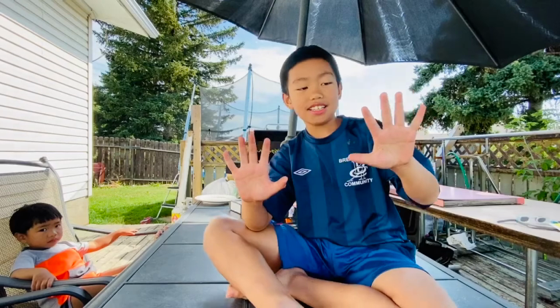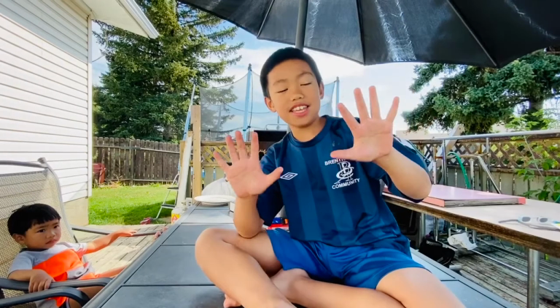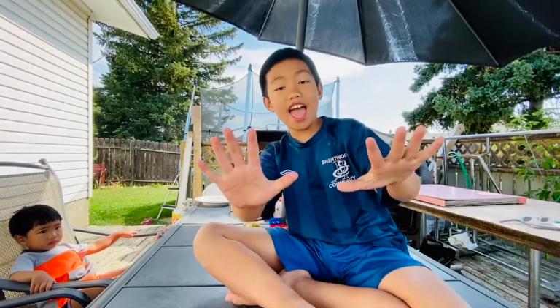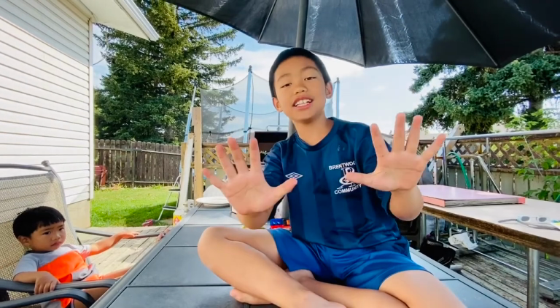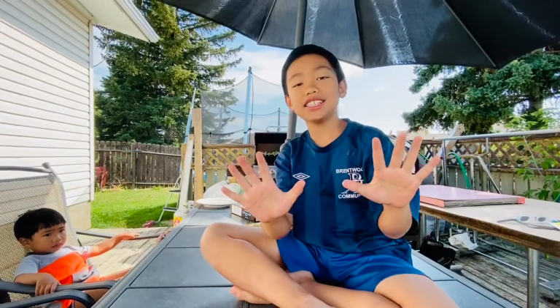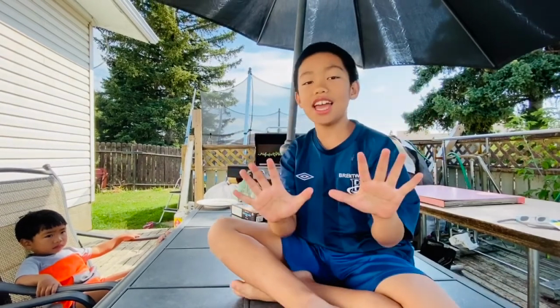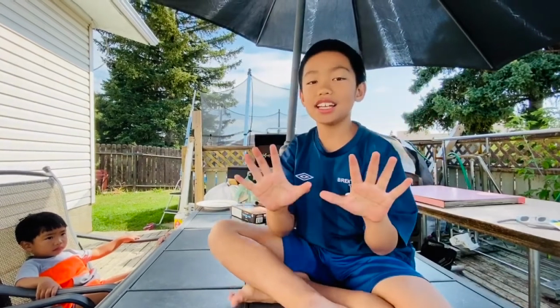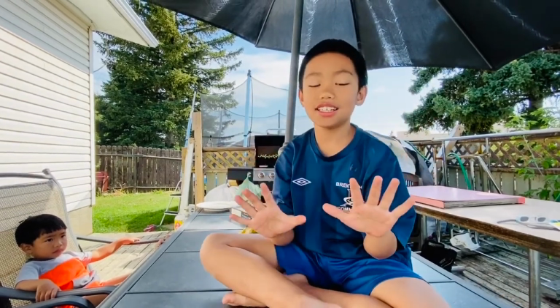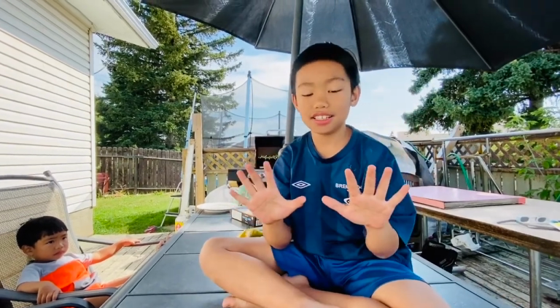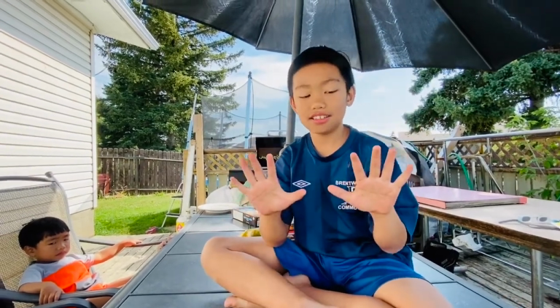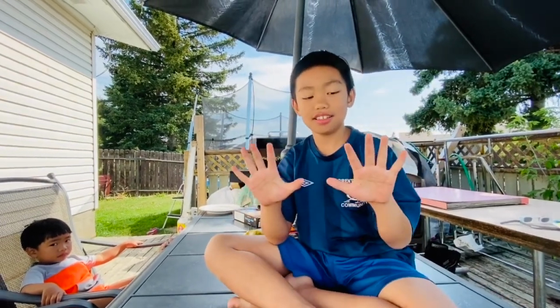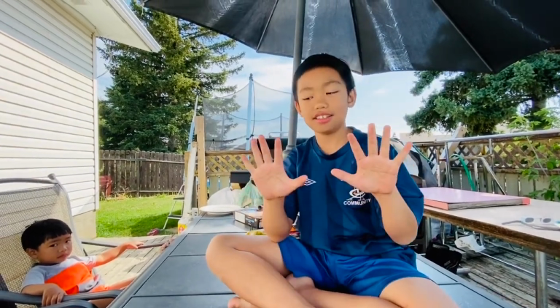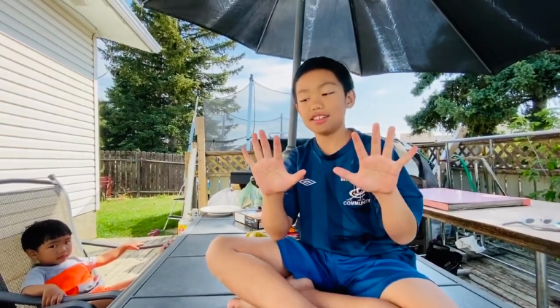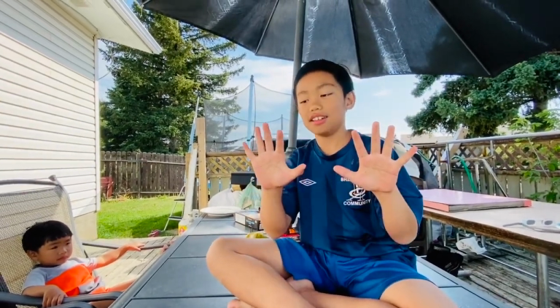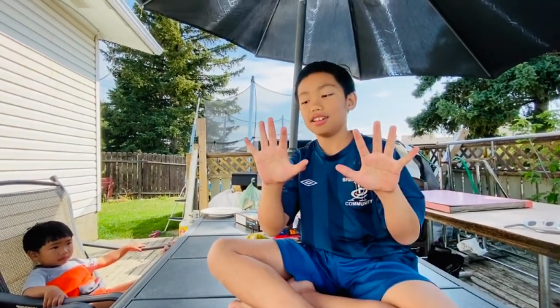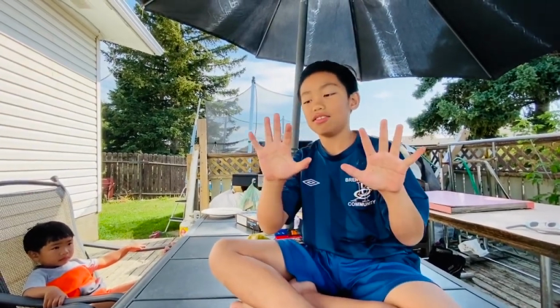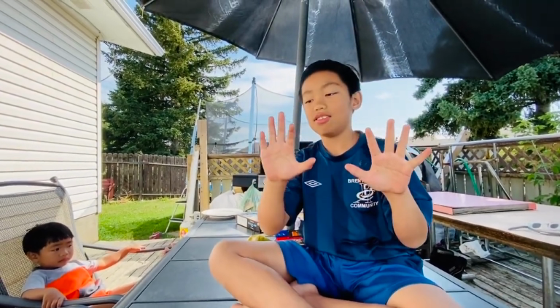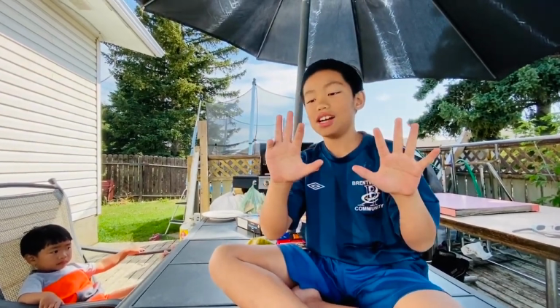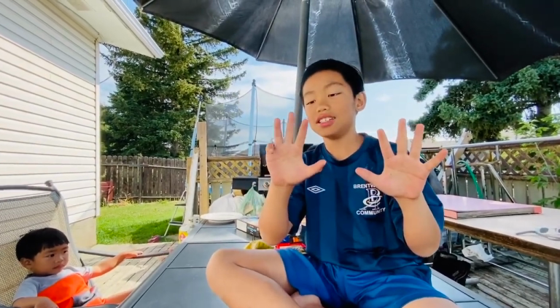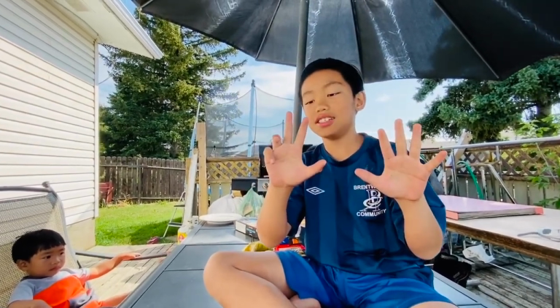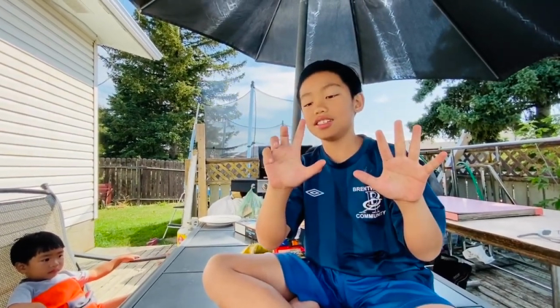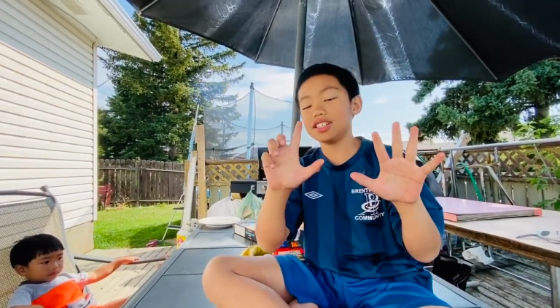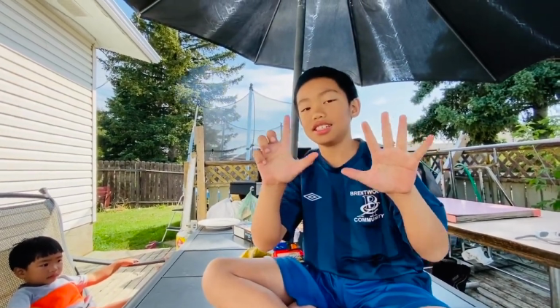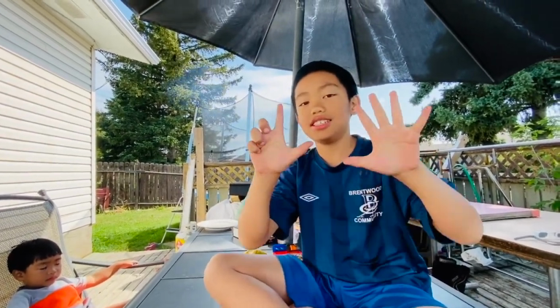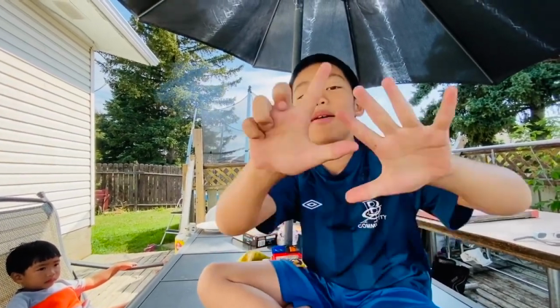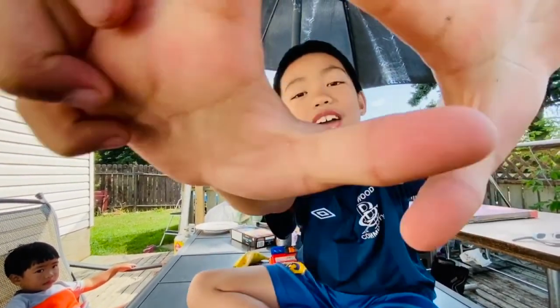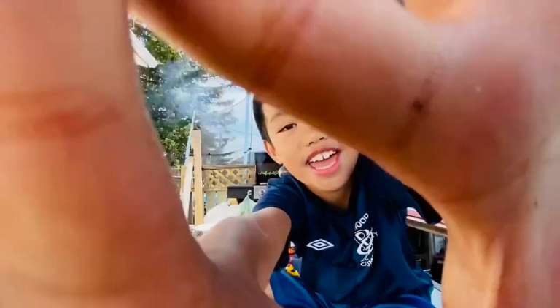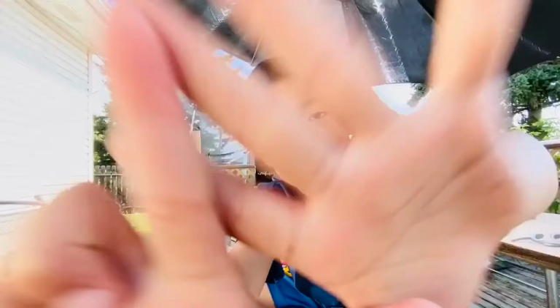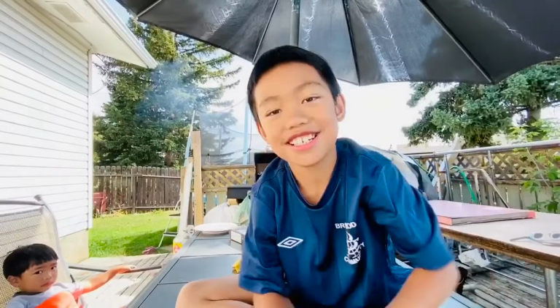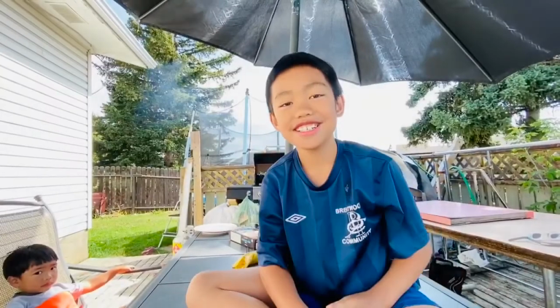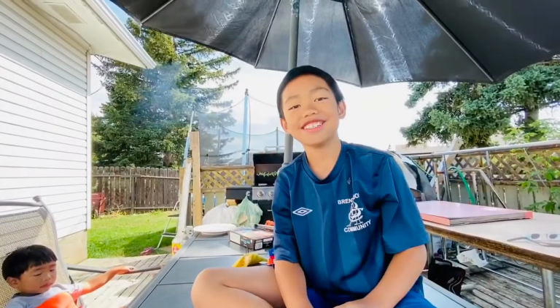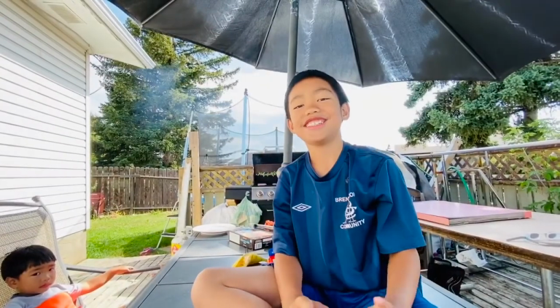Ten. Ten take away three. One, two, three. Seven. Good job.